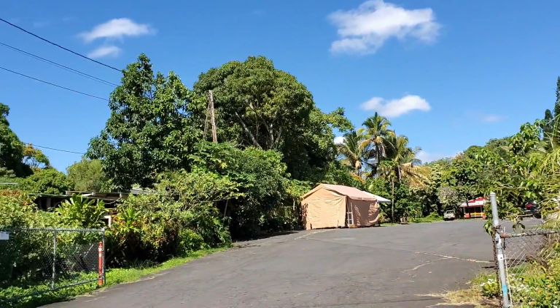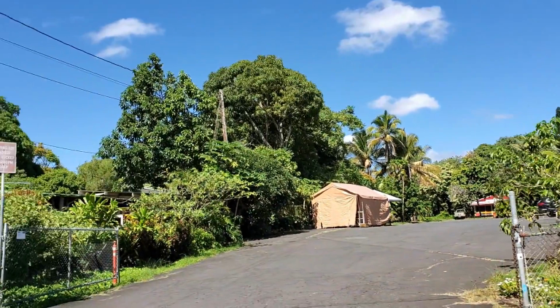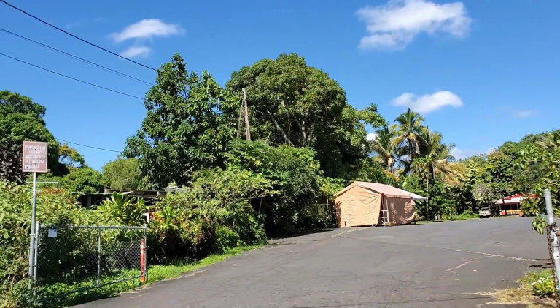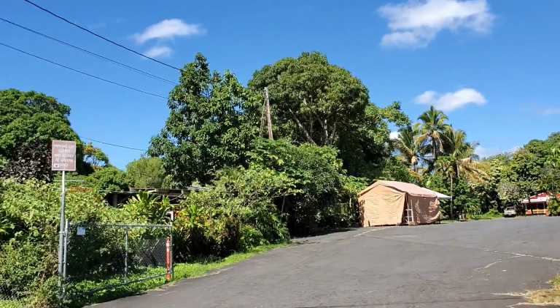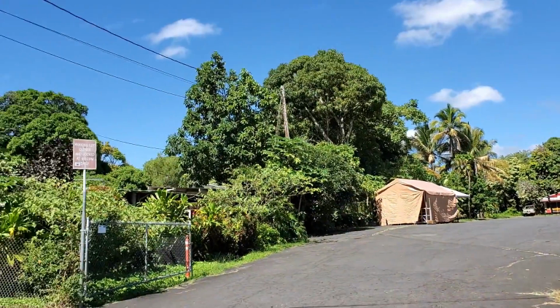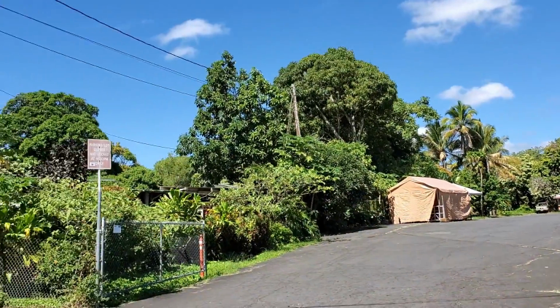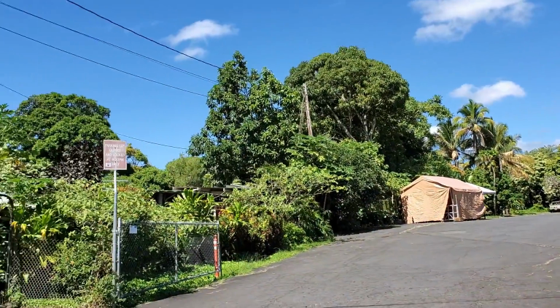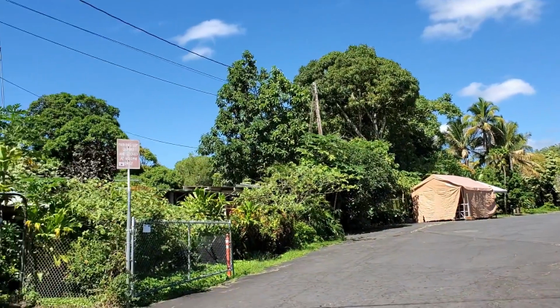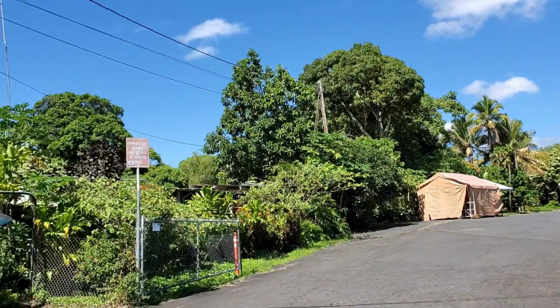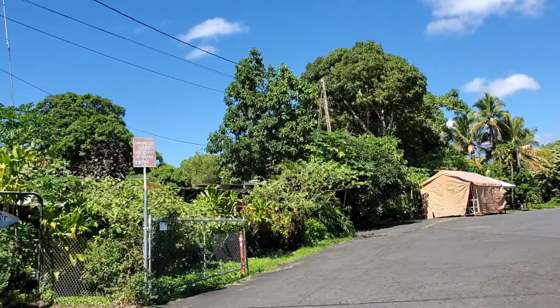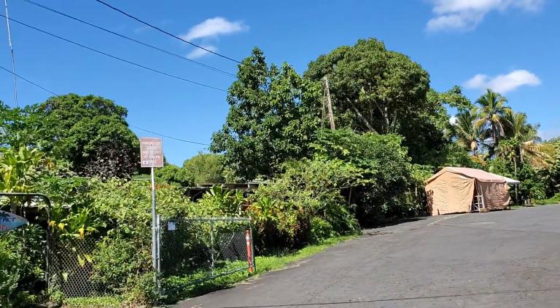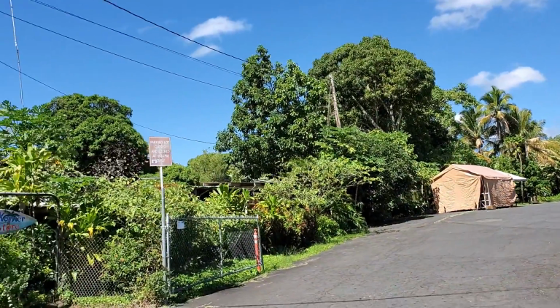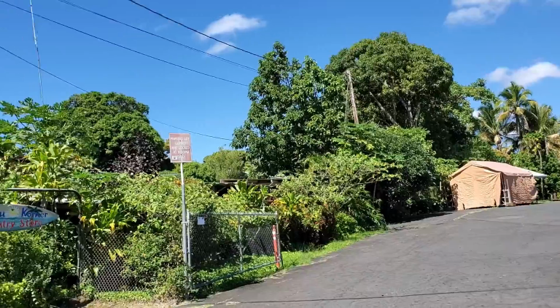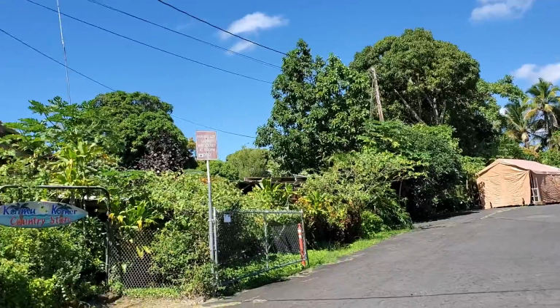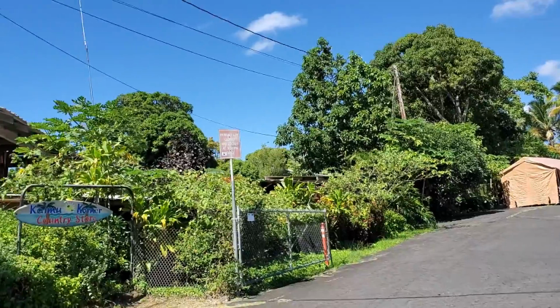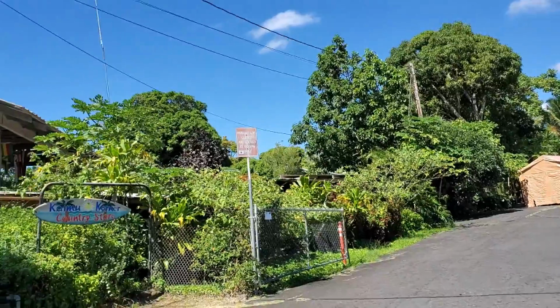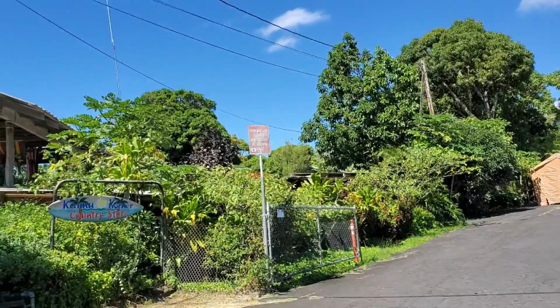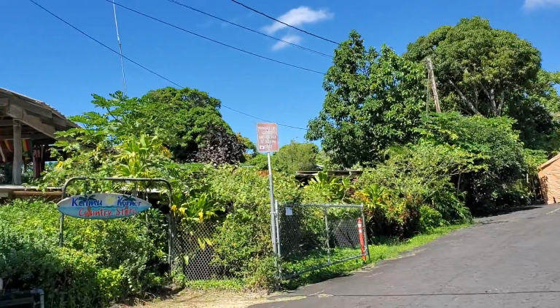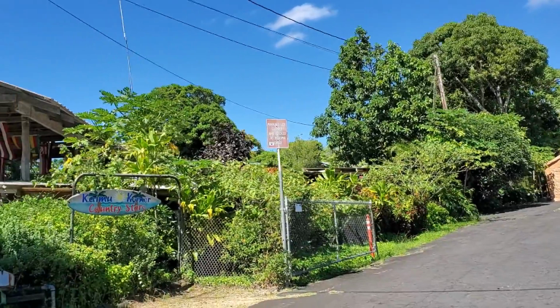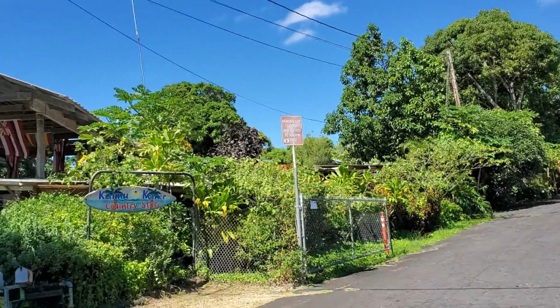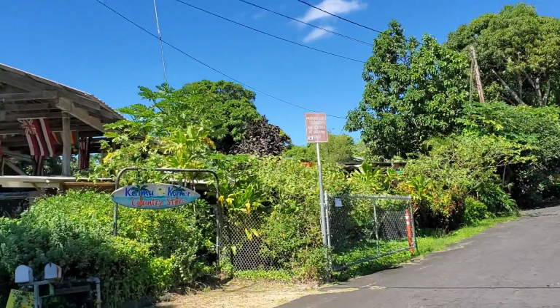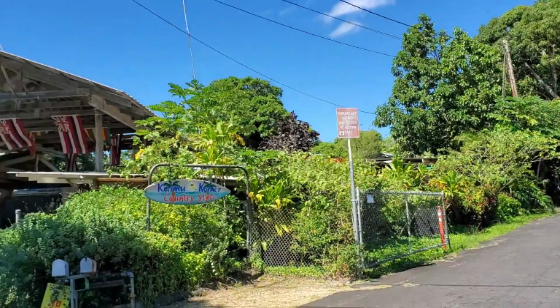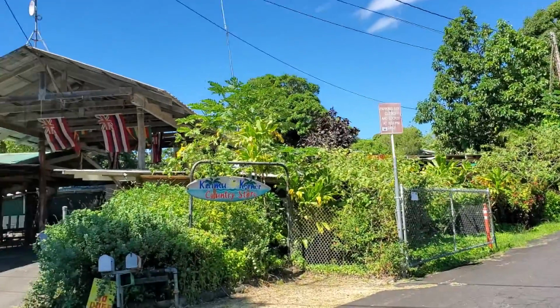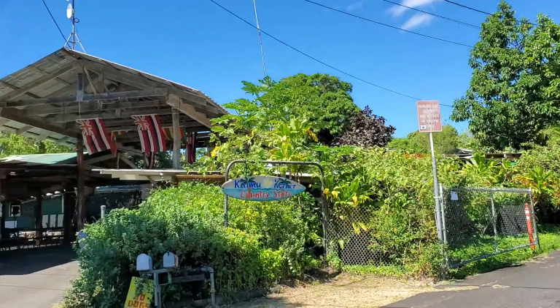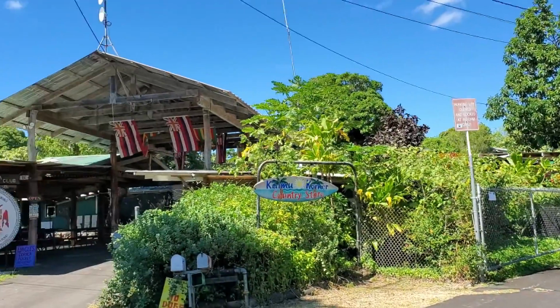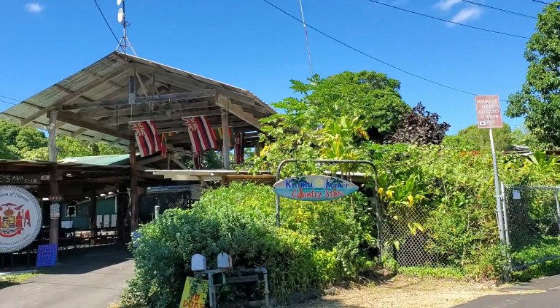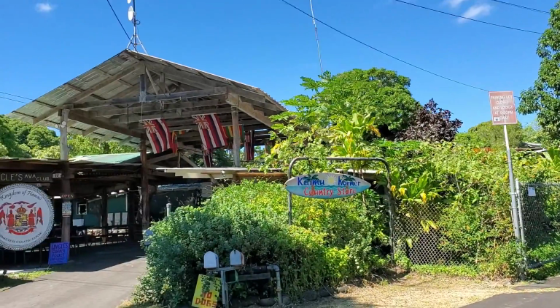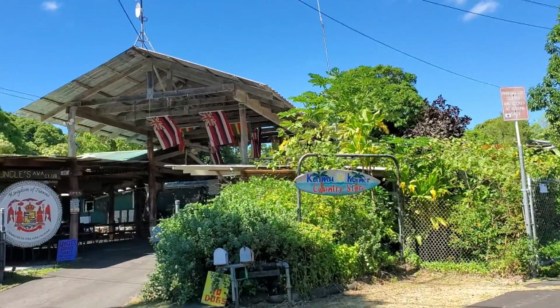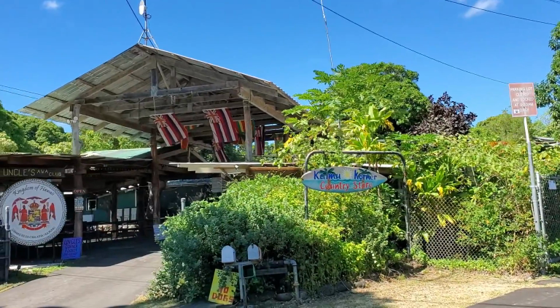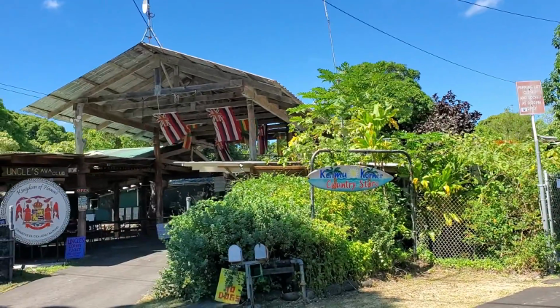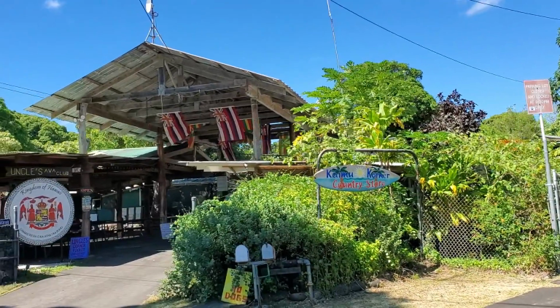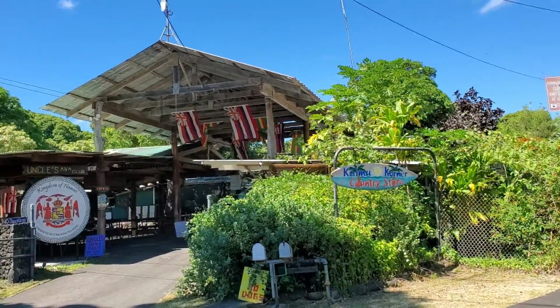Basically what you'll find here is a nice little place to stop by and get some snacks and fruits, some coffee, and some ice cream.